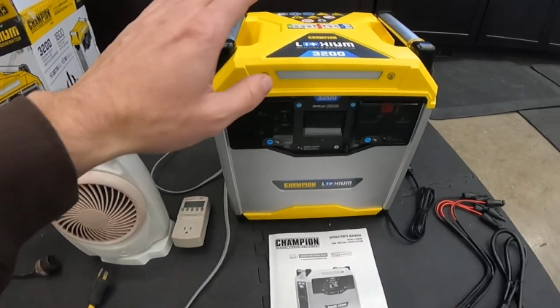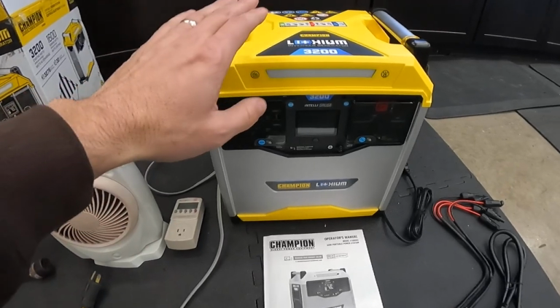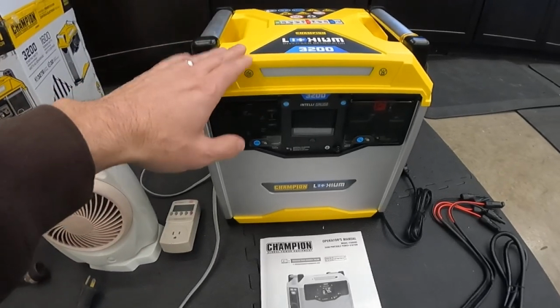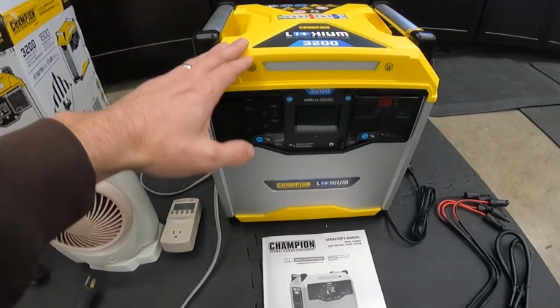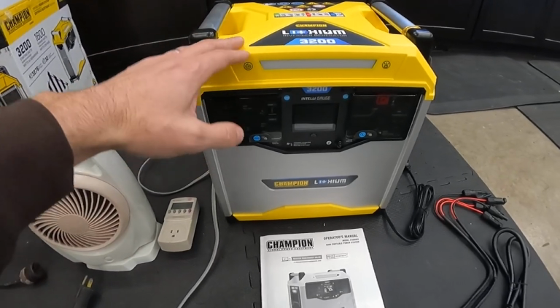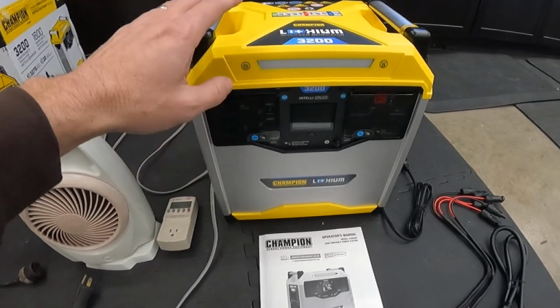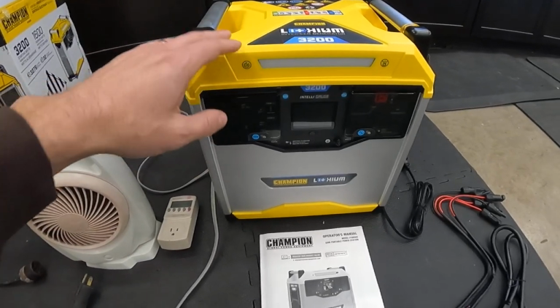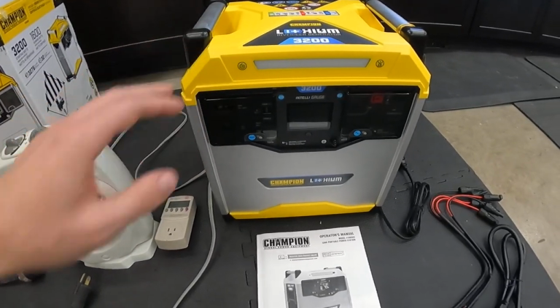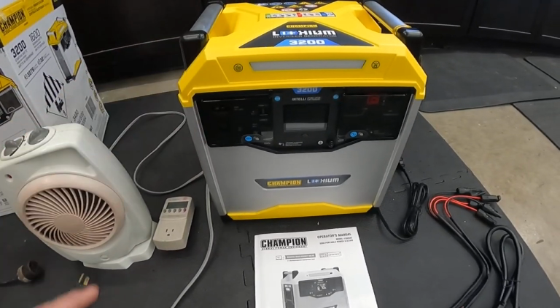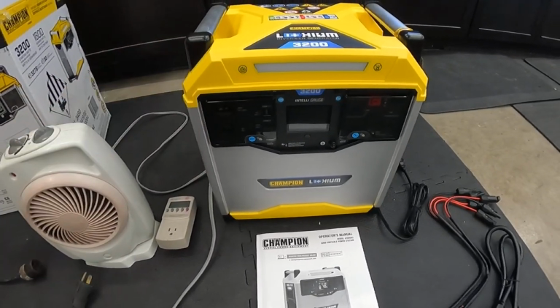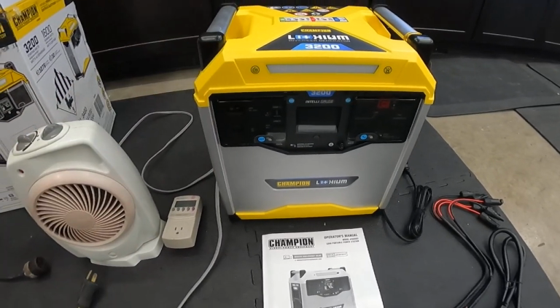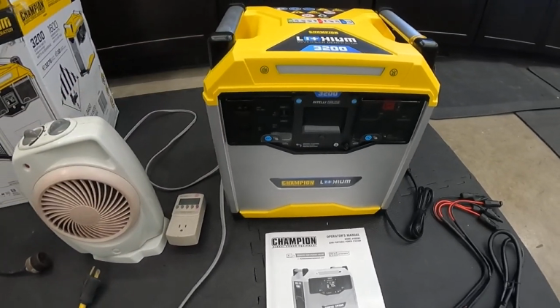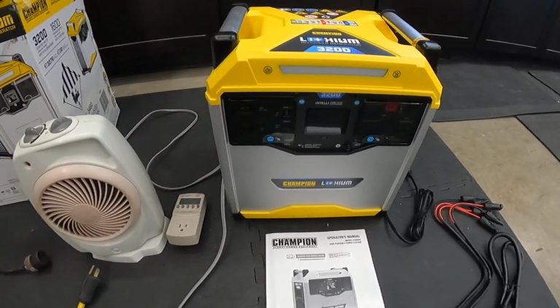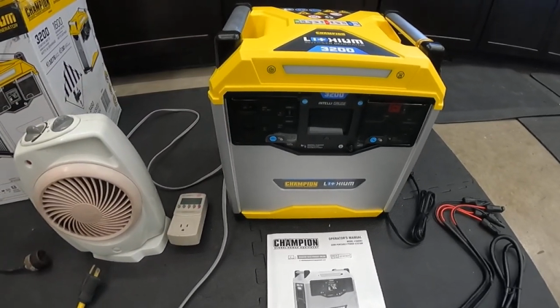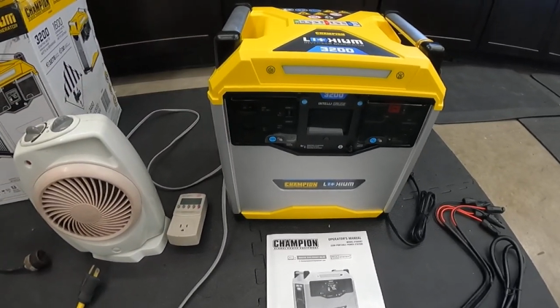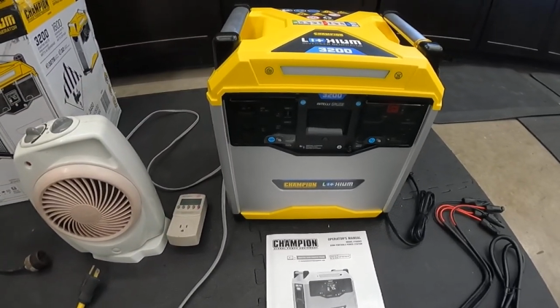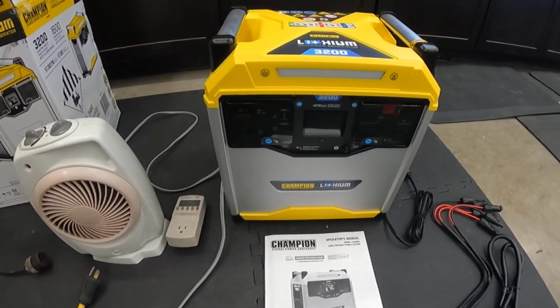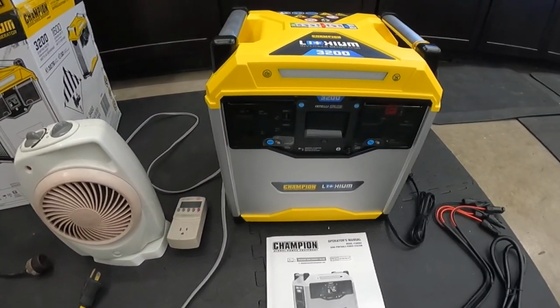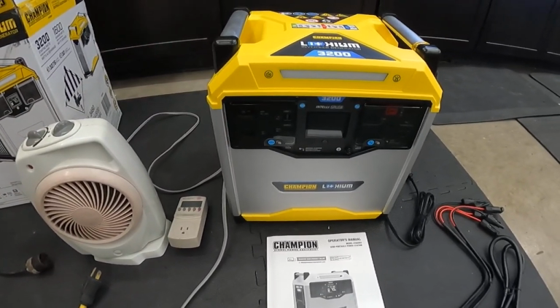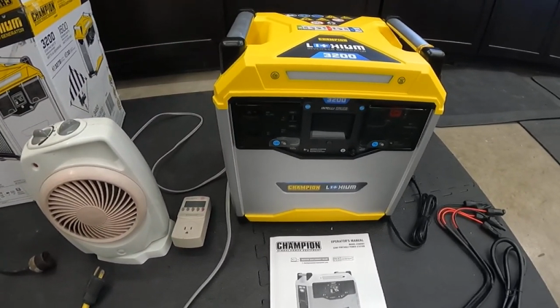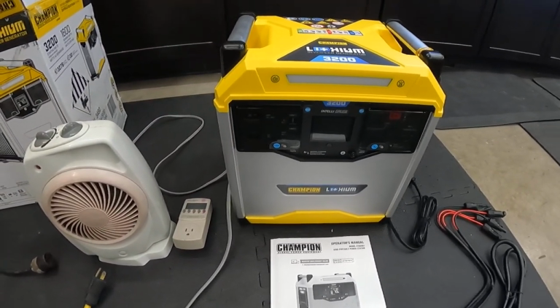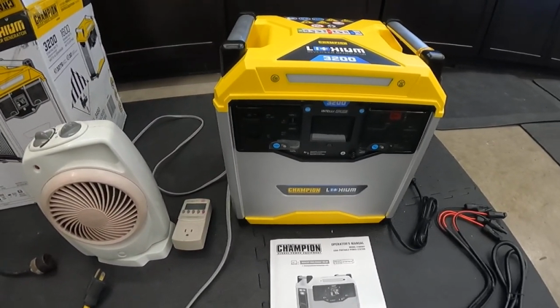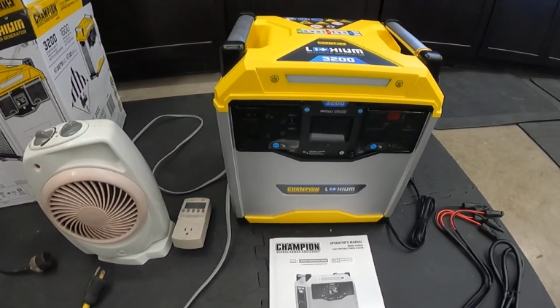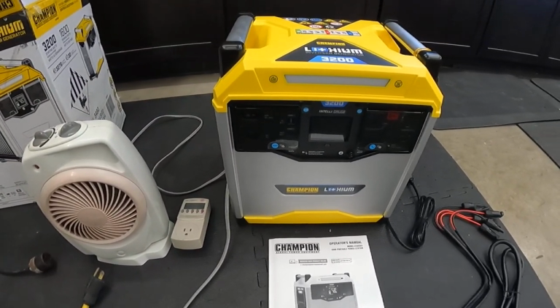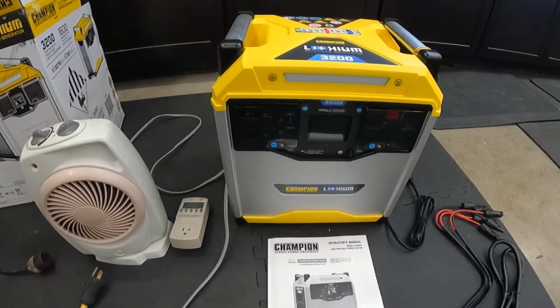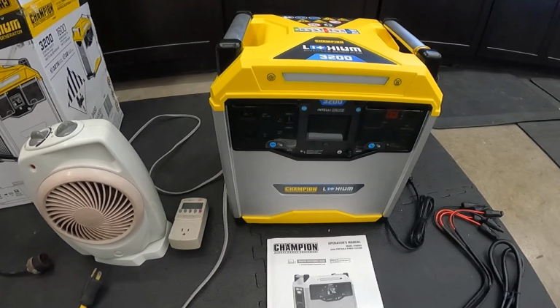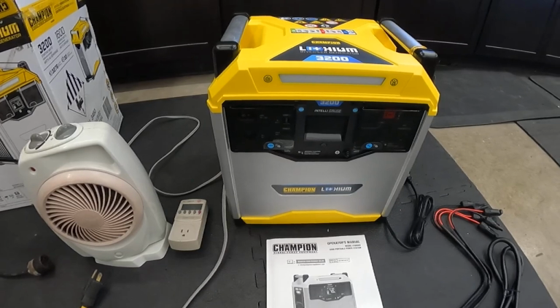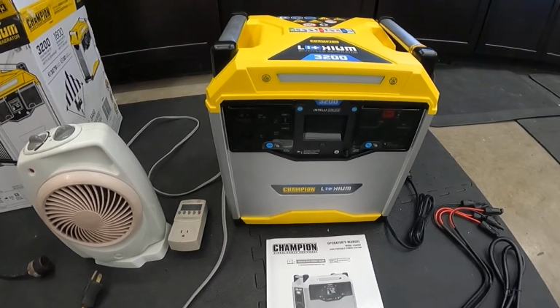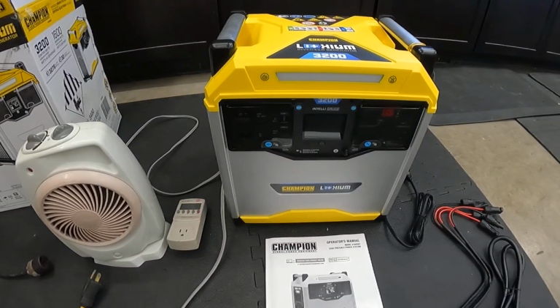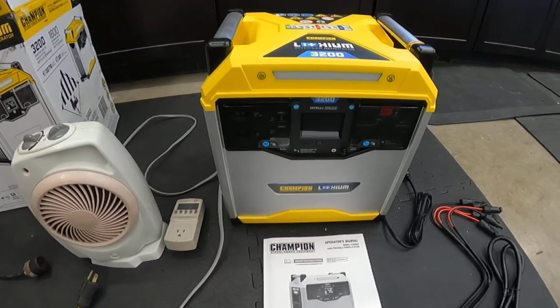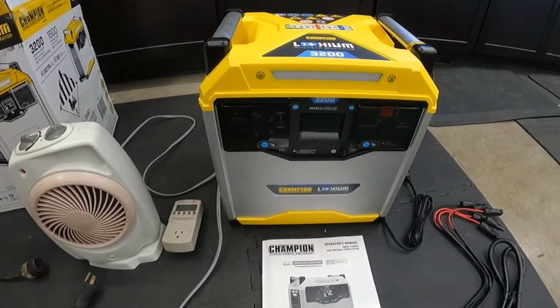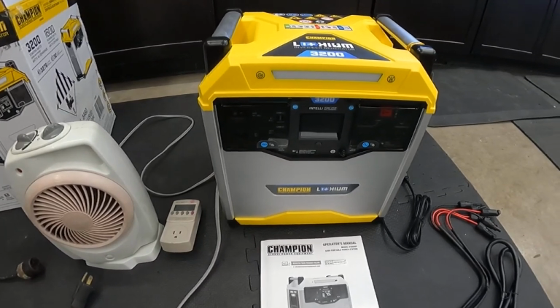This is totally battery-powered — no combustion engine at all. It strictly runs off of lithium-ion batteries.